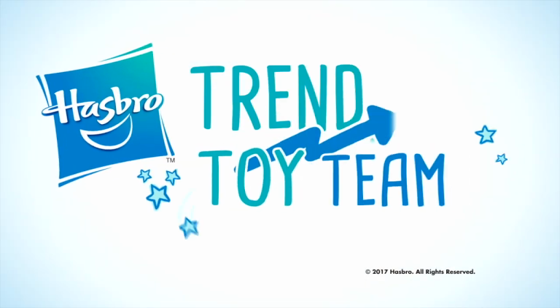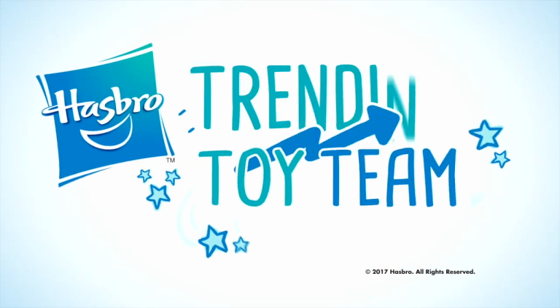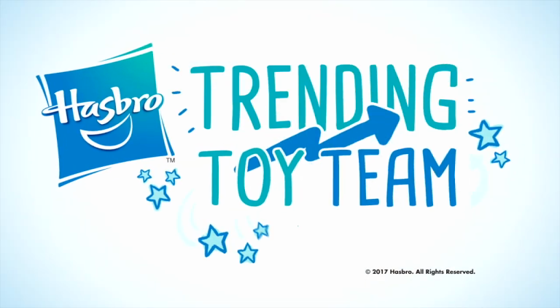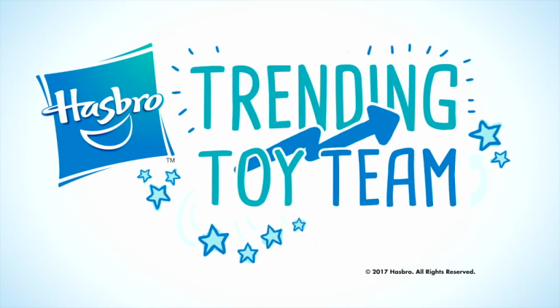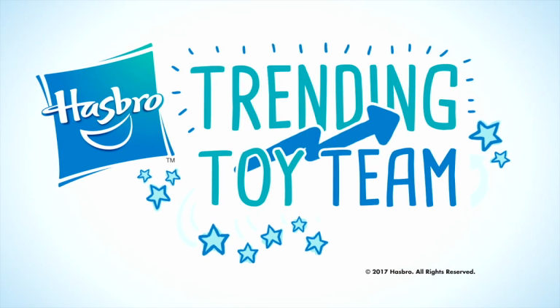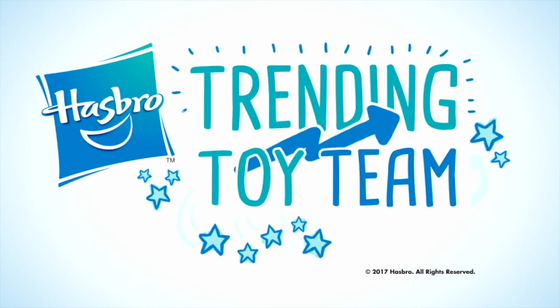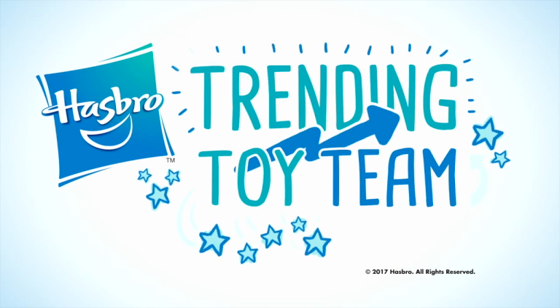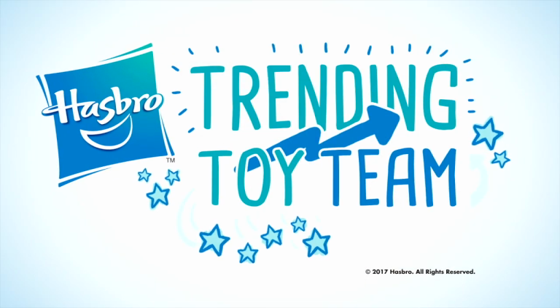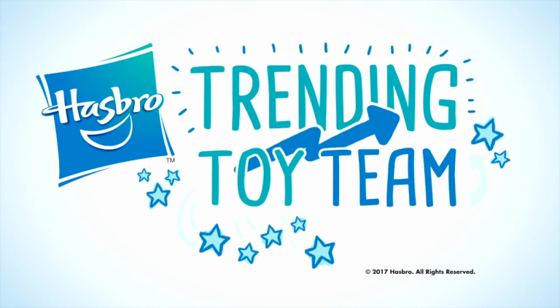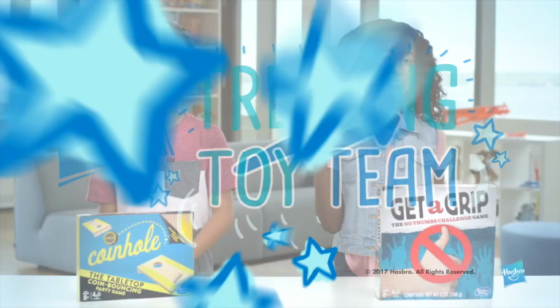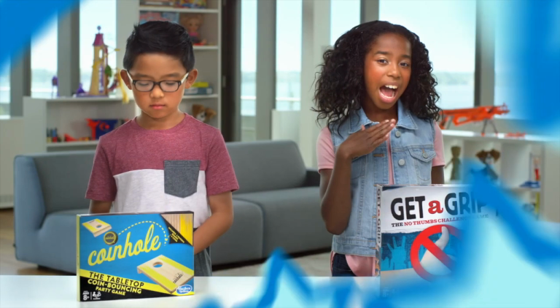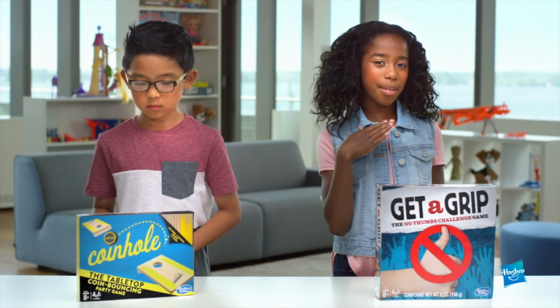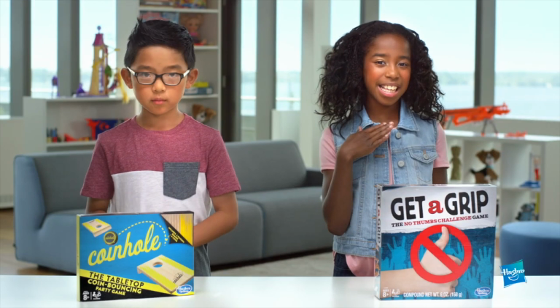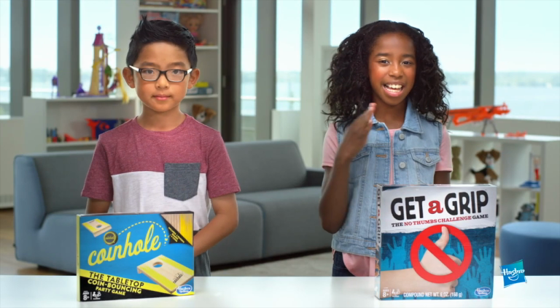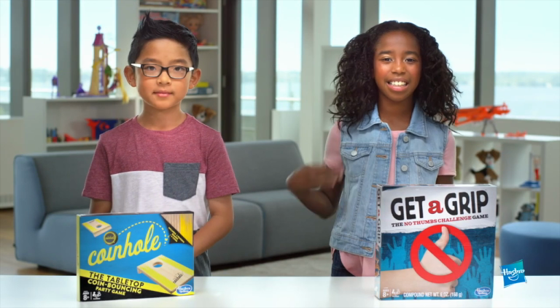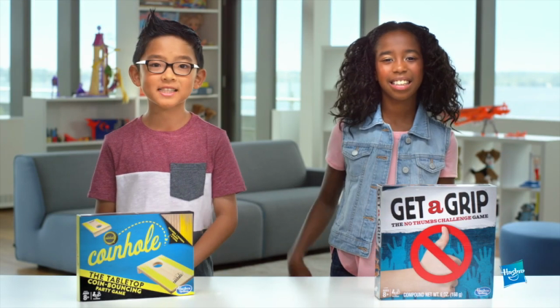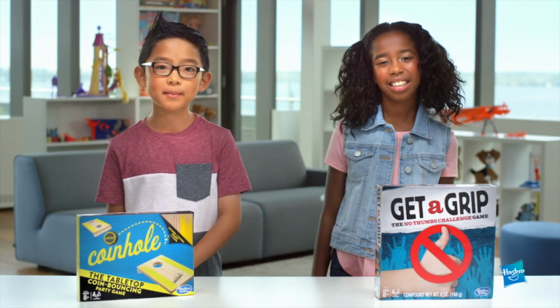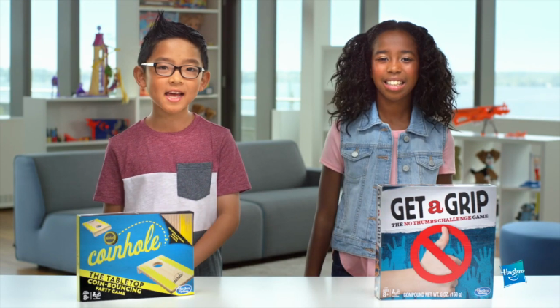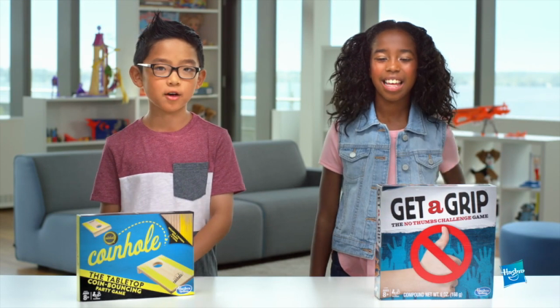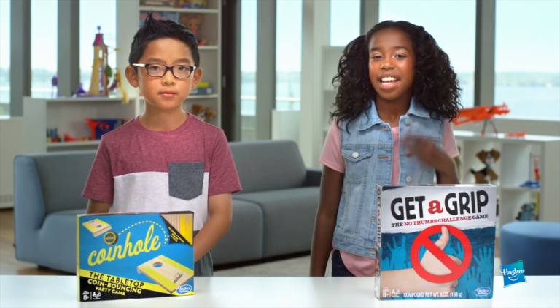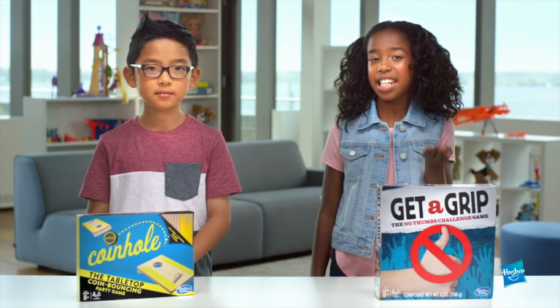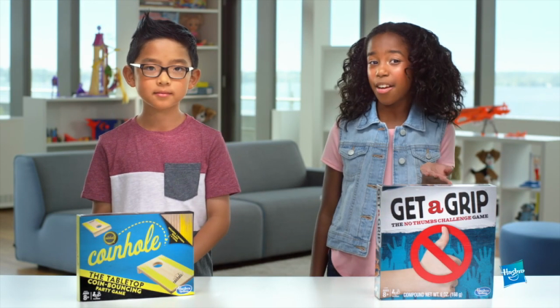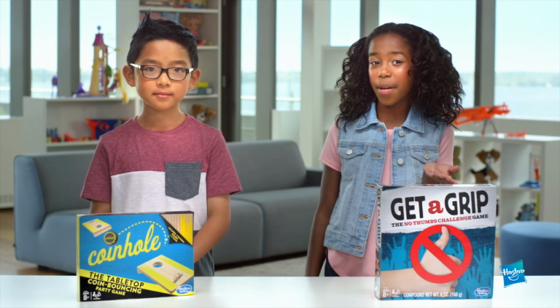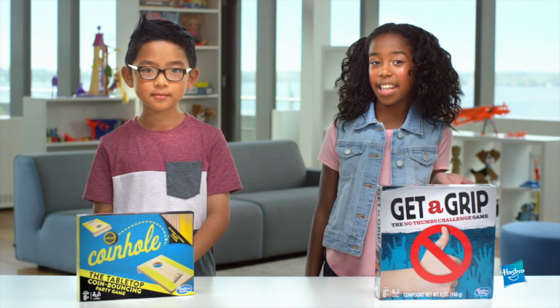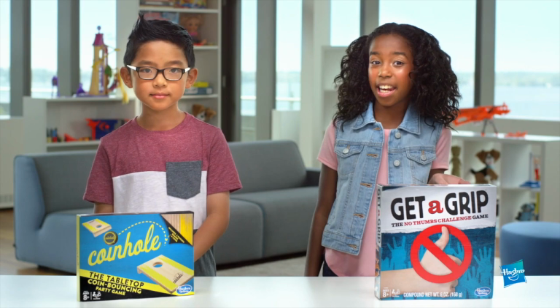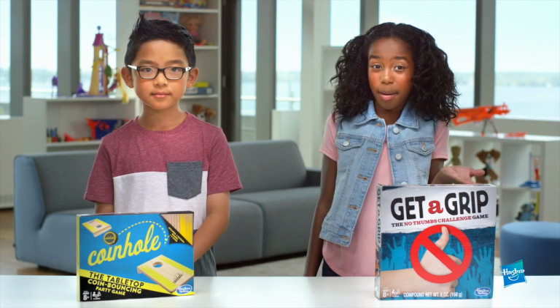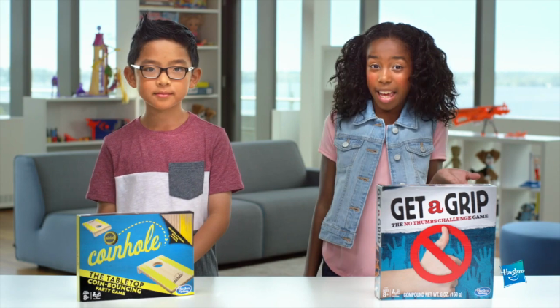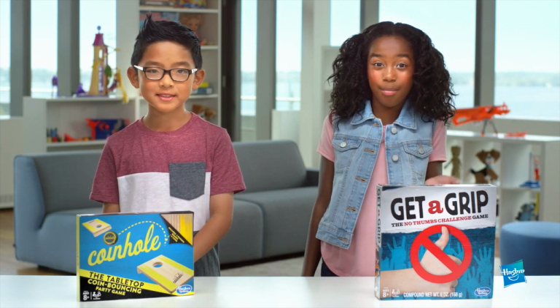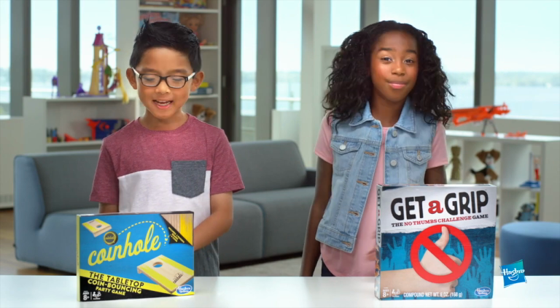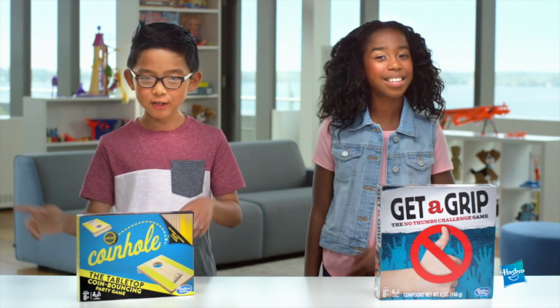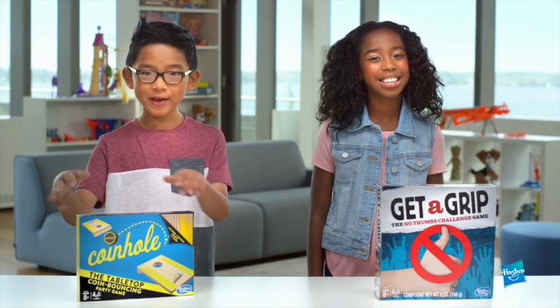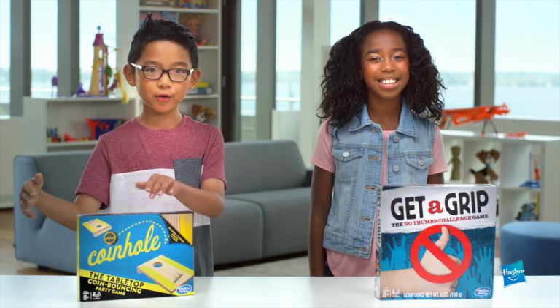It's the Trending Toy Team again. I'm Melissa. And I'm Mateo. Today we're playing the Get a Grip Game and Coin Hold.